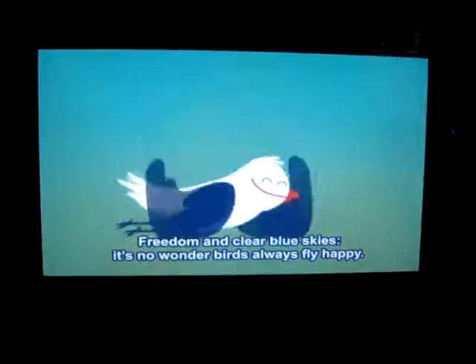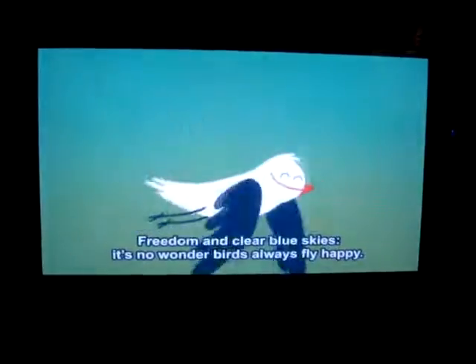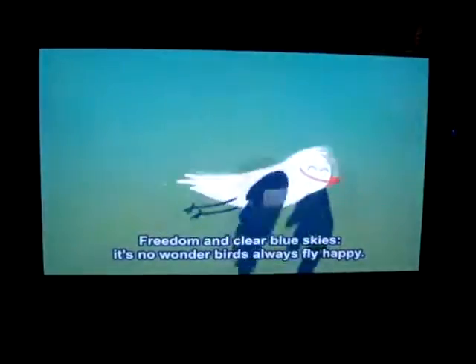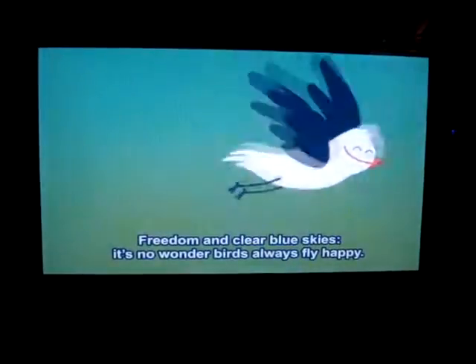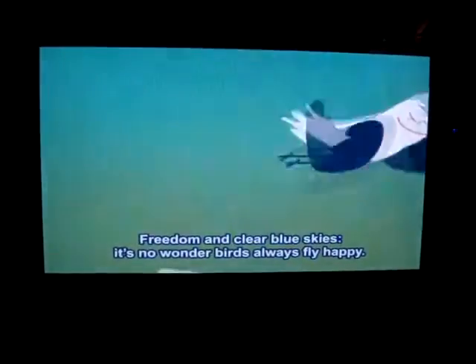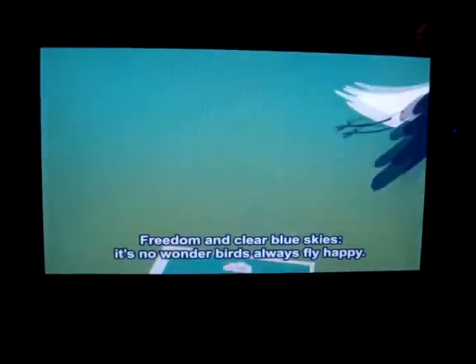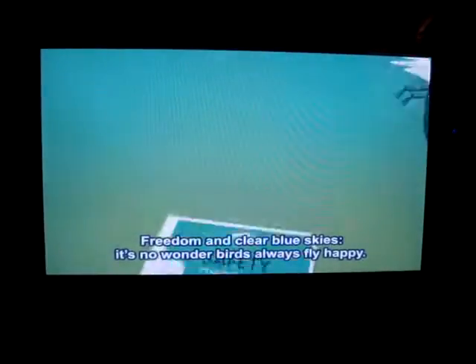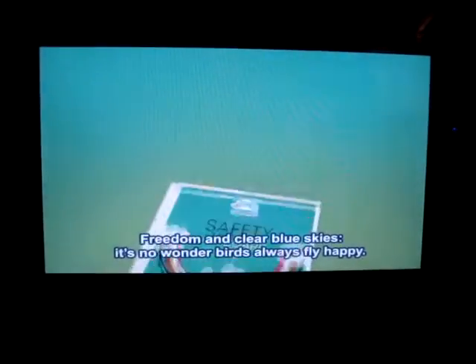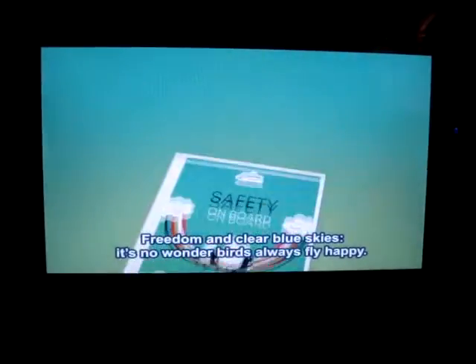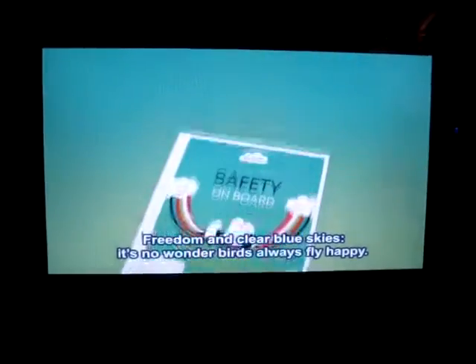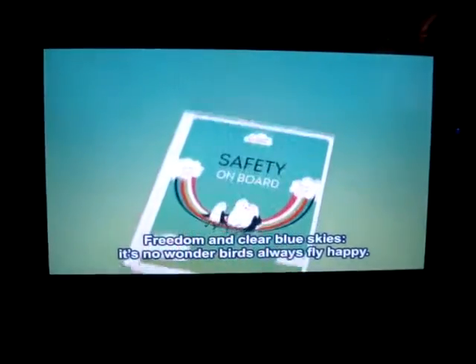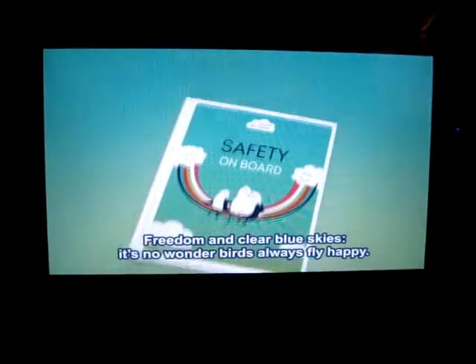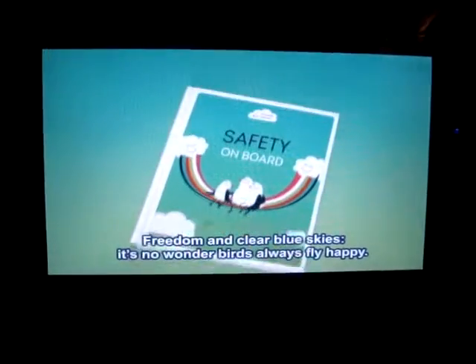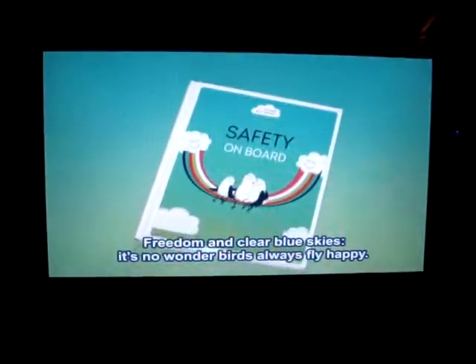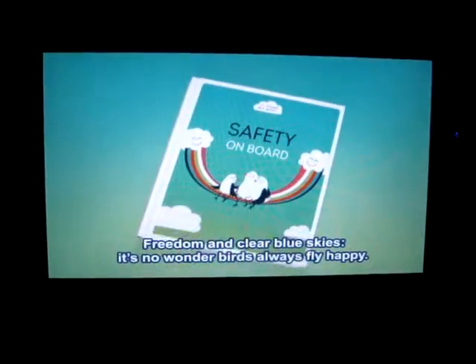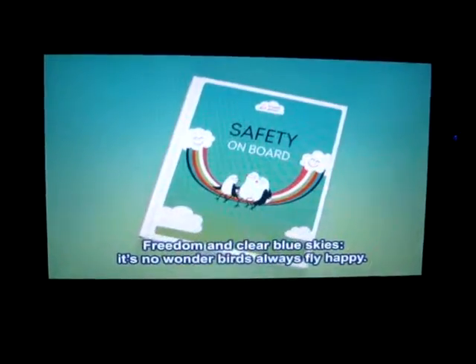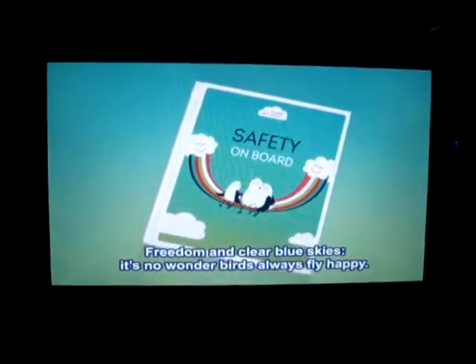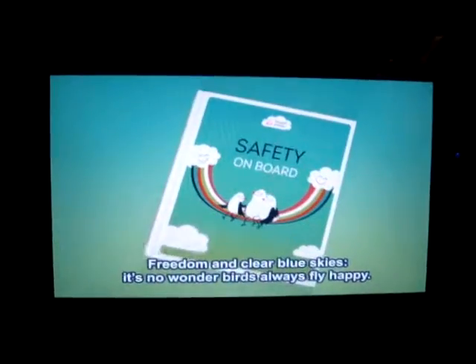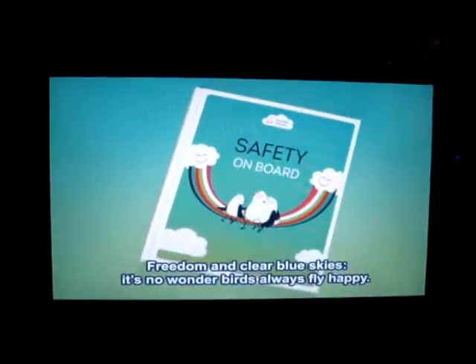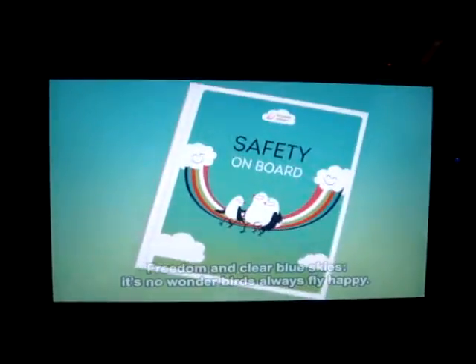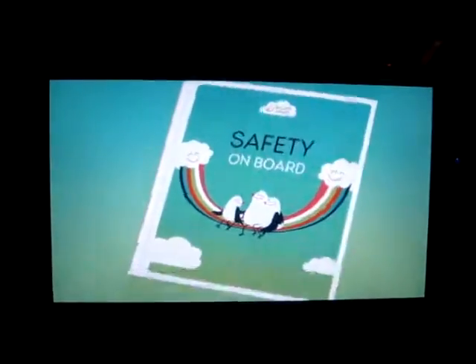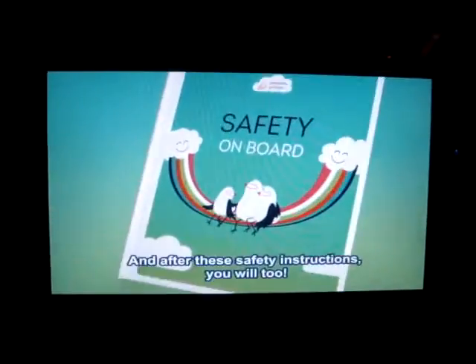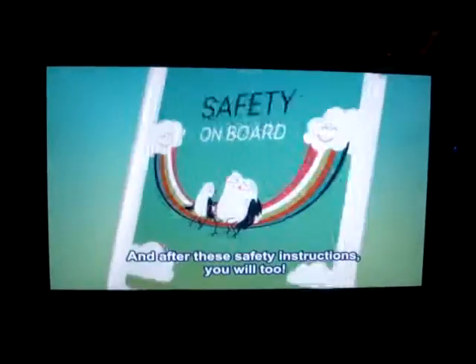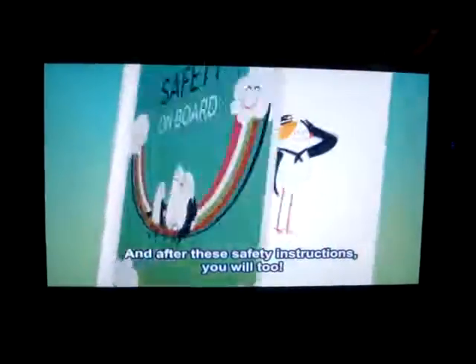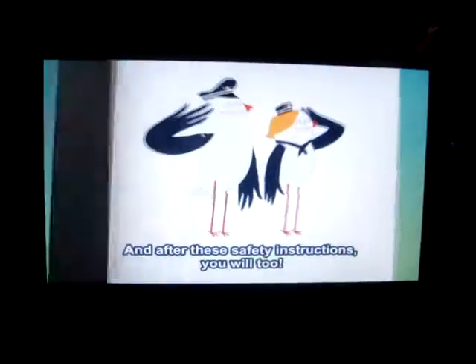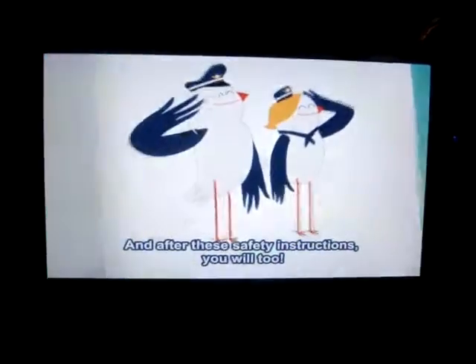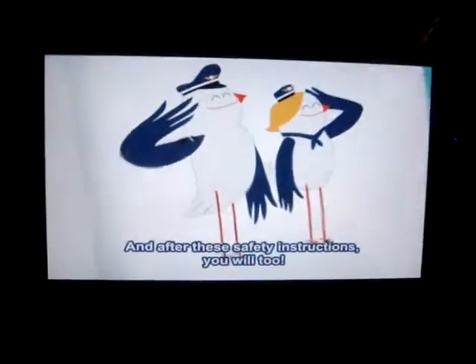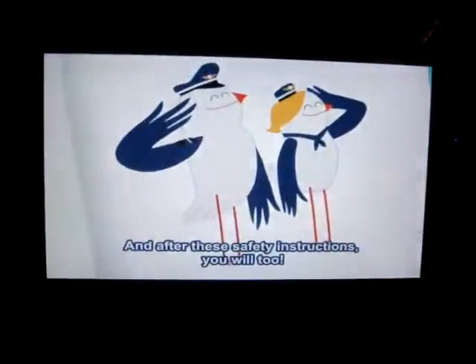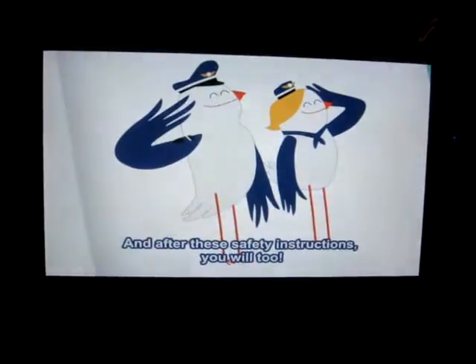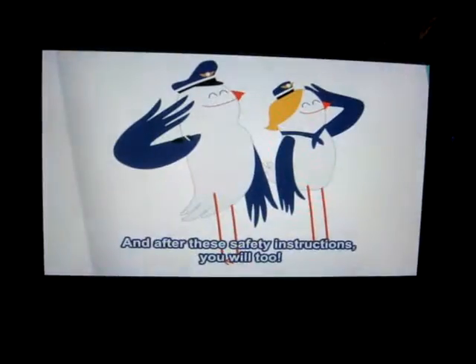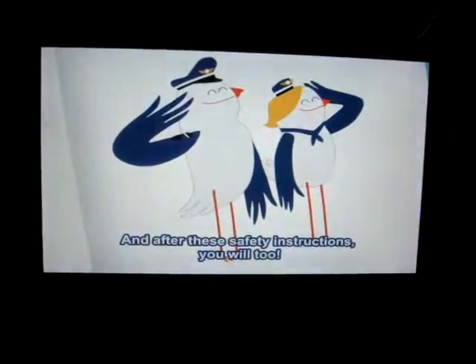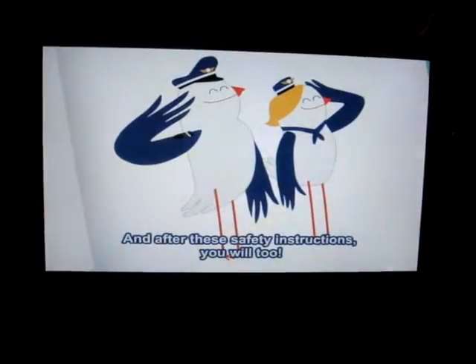Hello guys, it's no wonder birds always fly happy, and after these safety instructions, you will too.